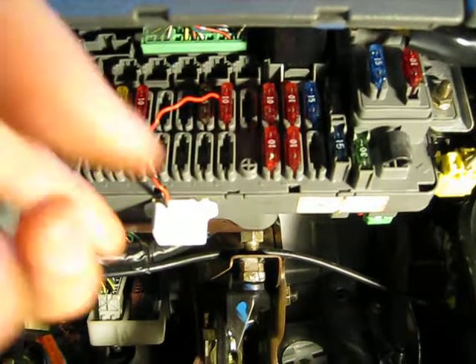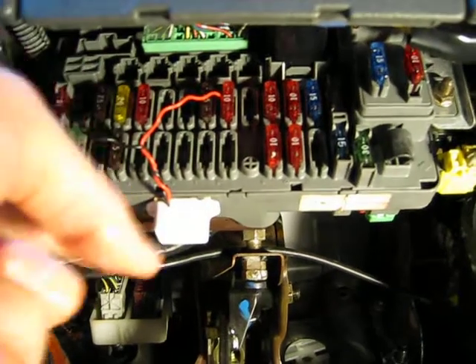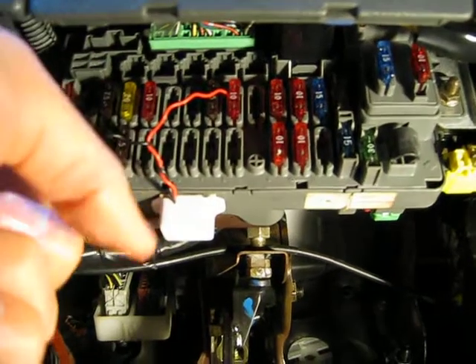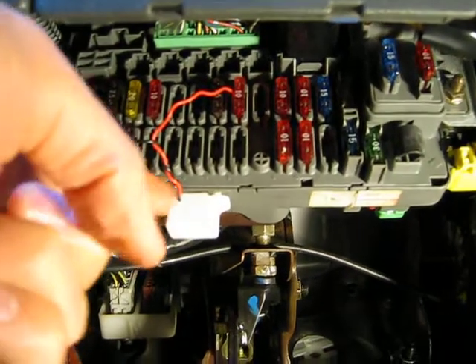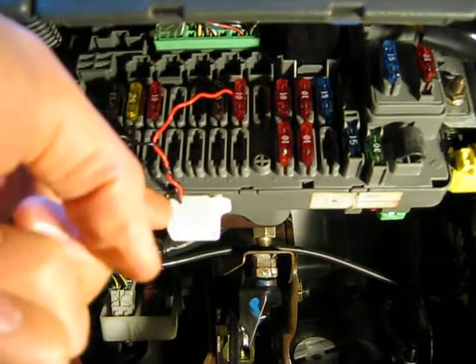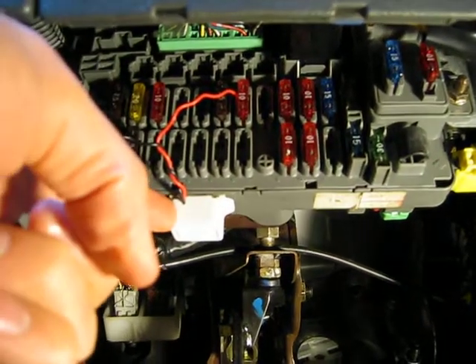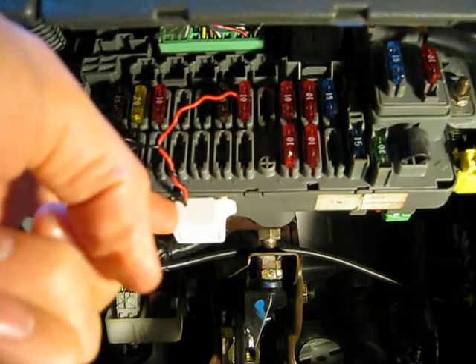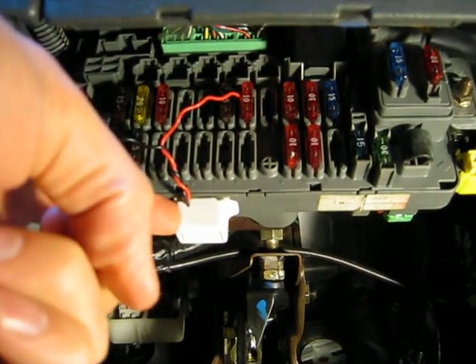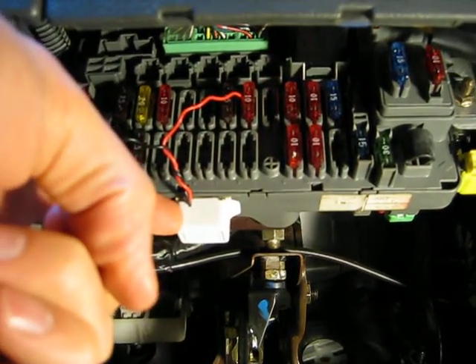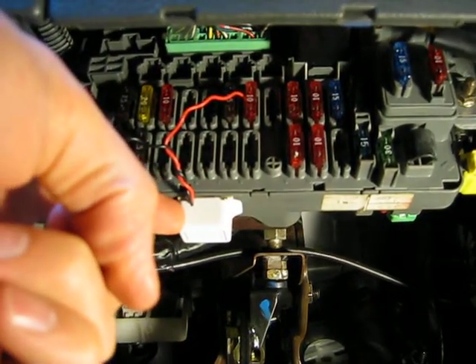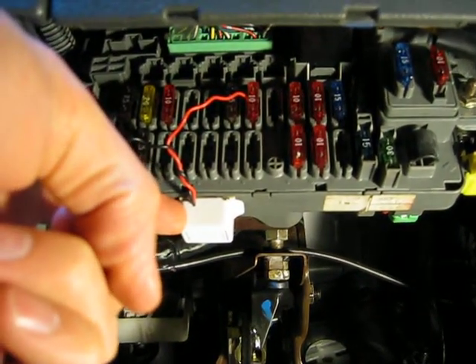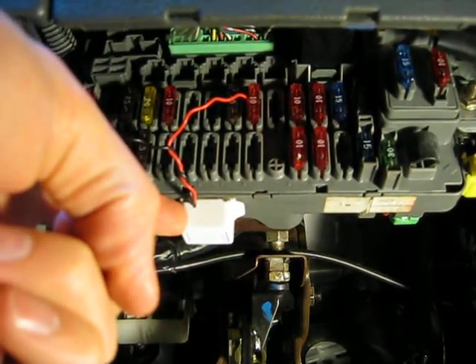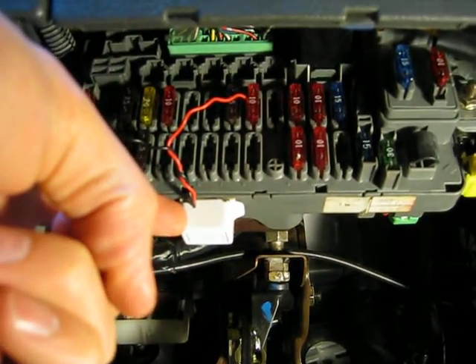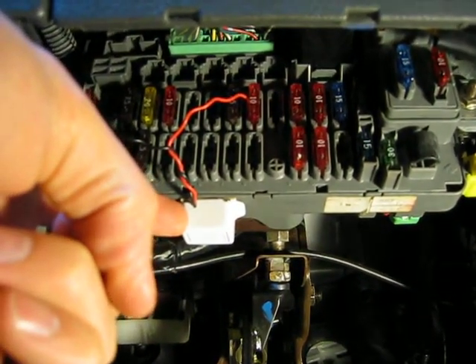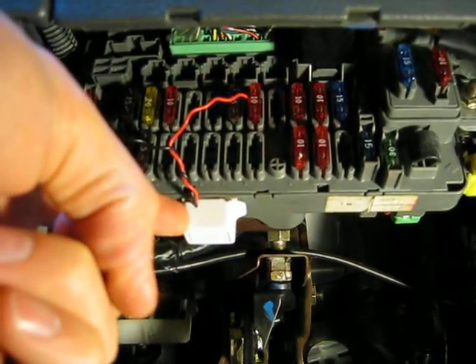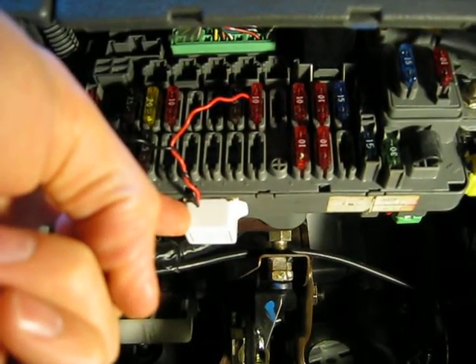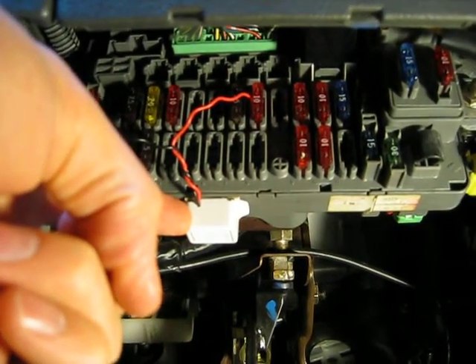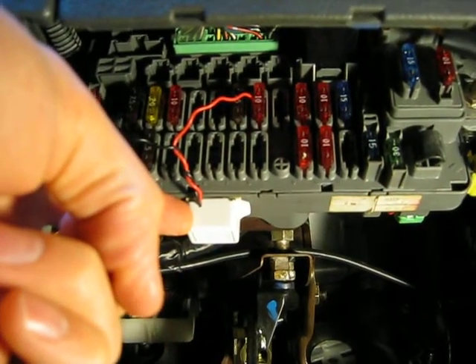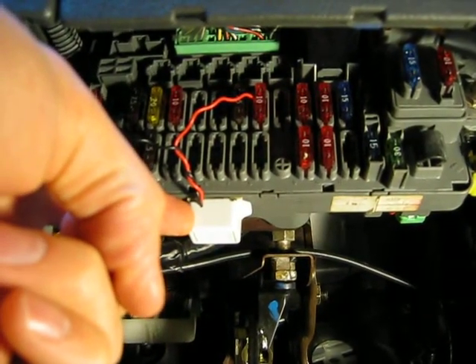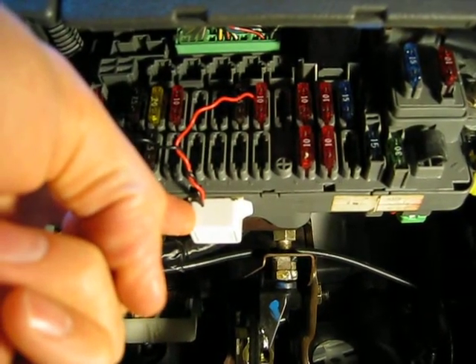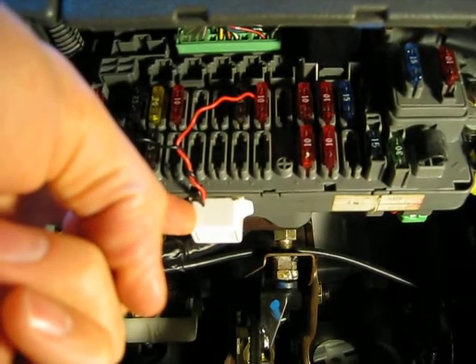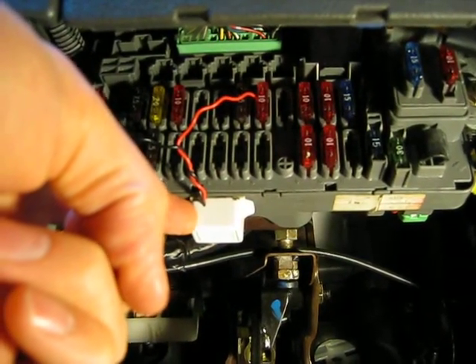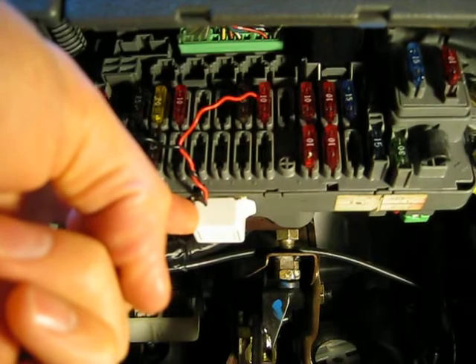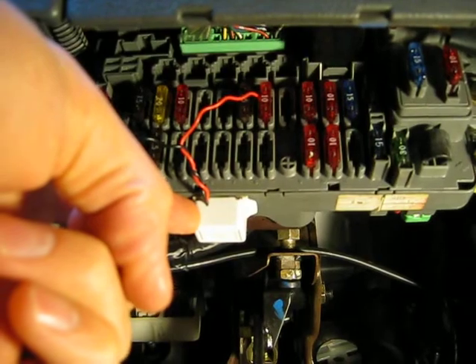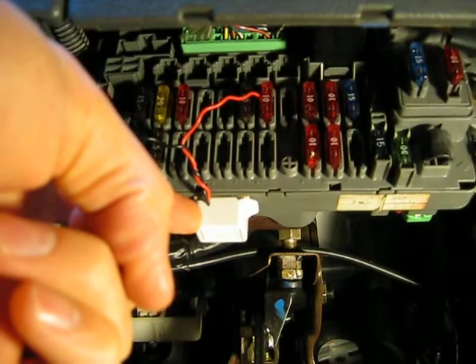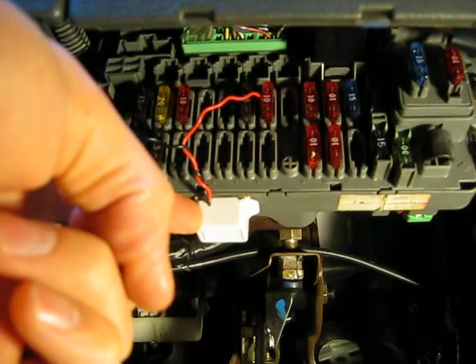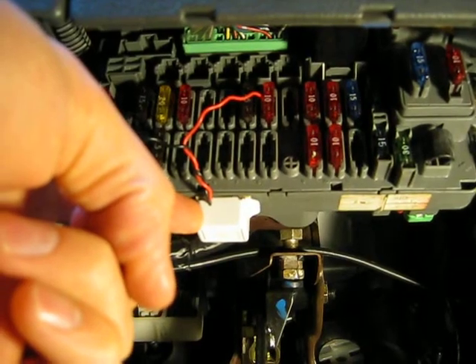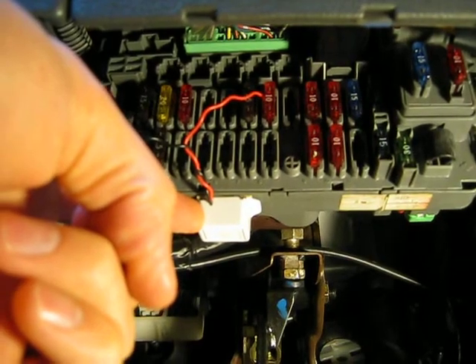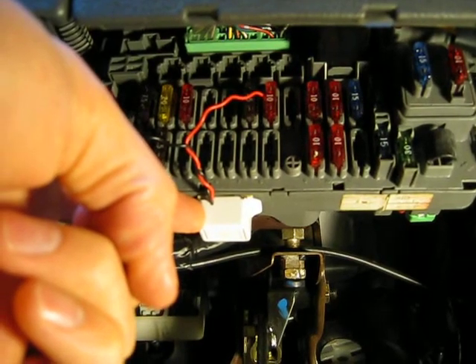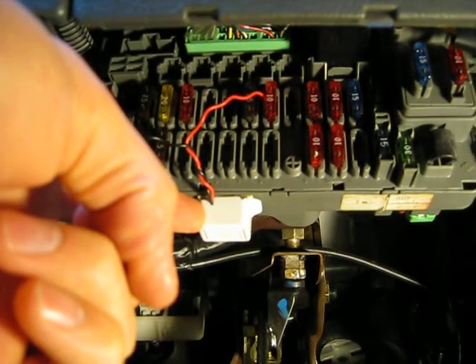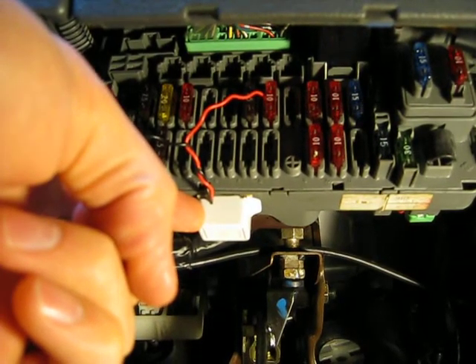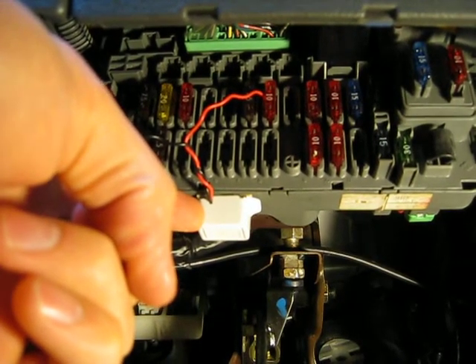Buy a $3.49 piezo buzzer from Radio Shack. This one is 75 decibels.